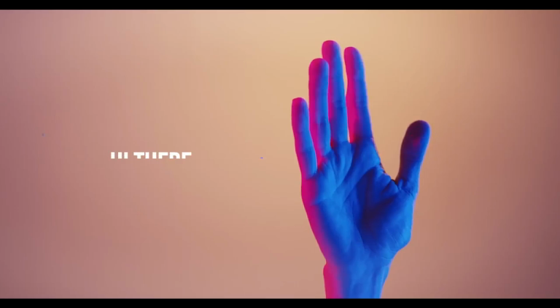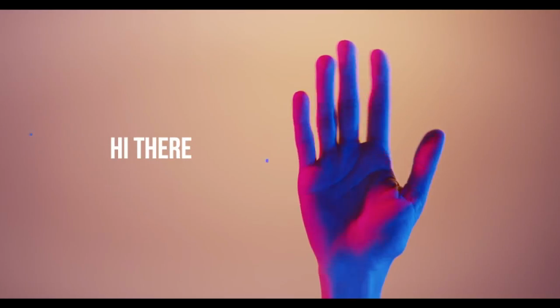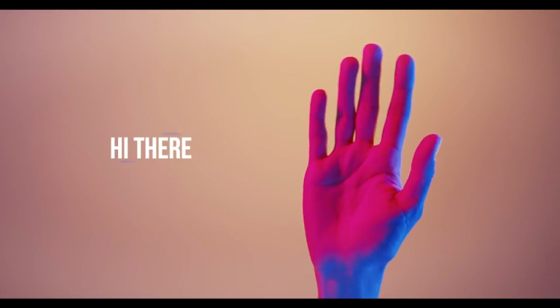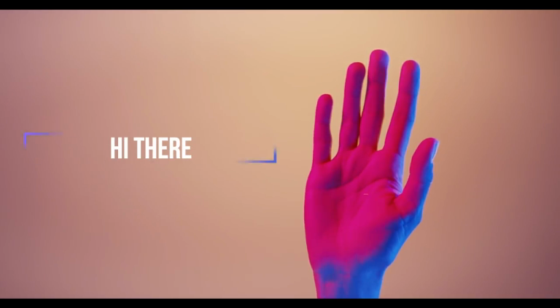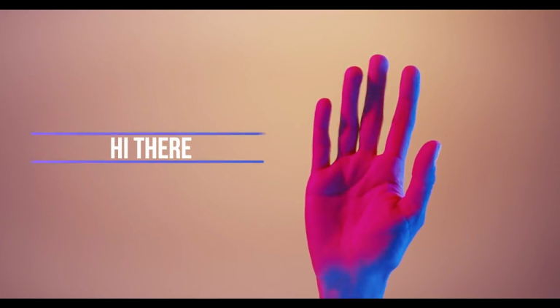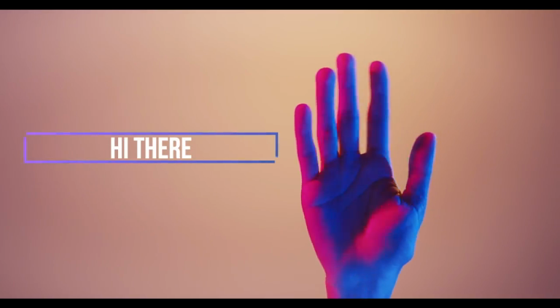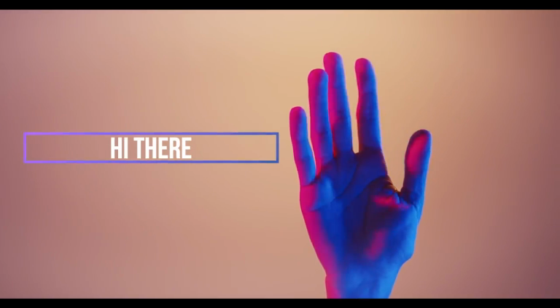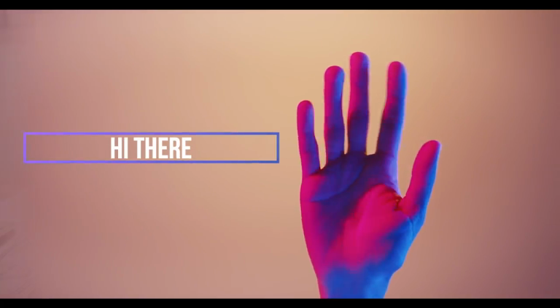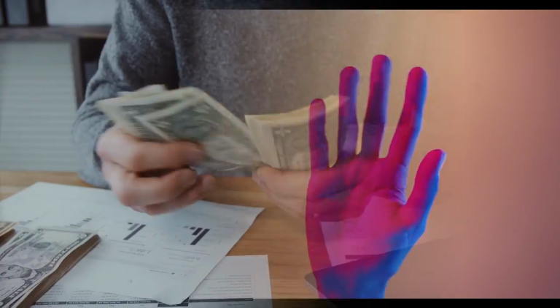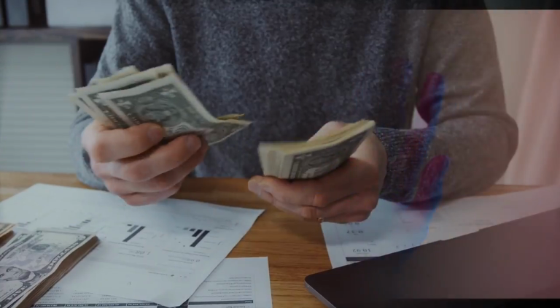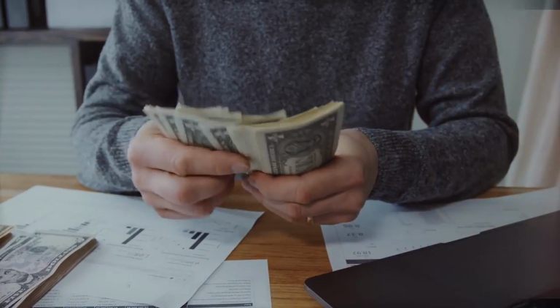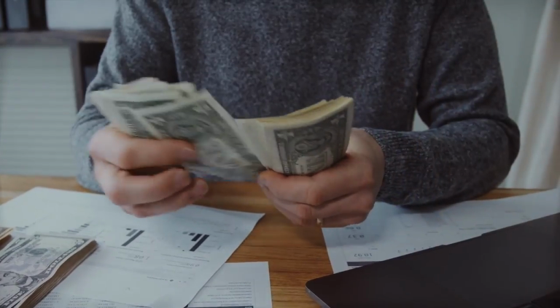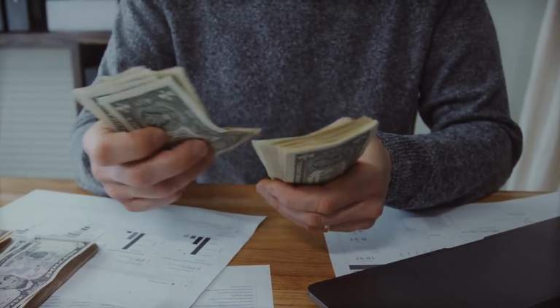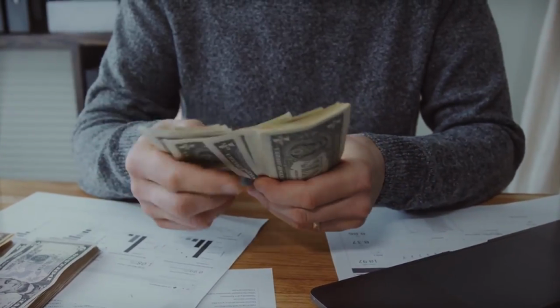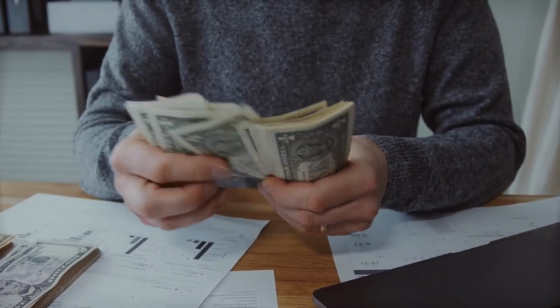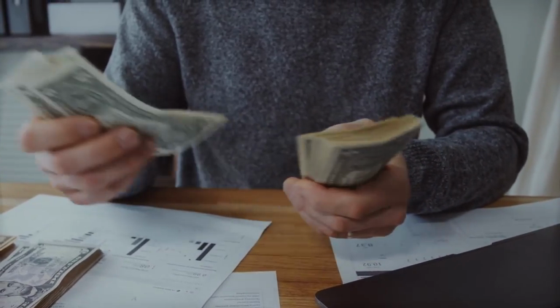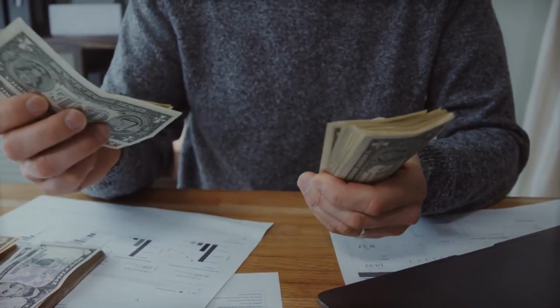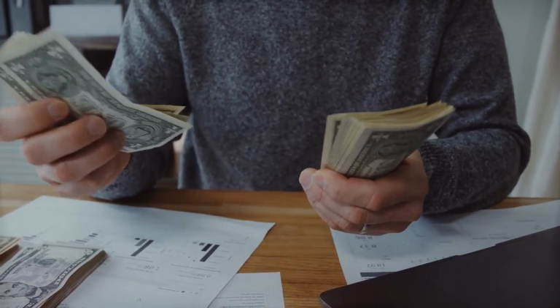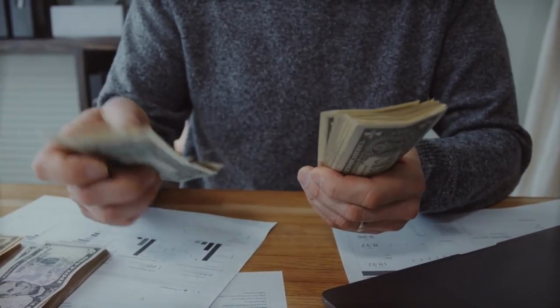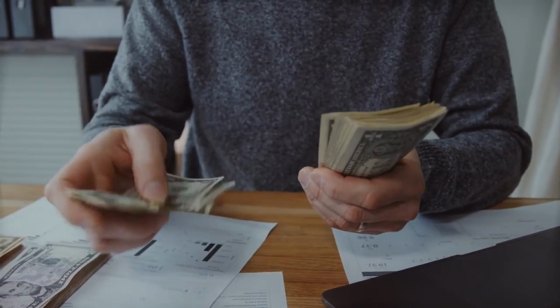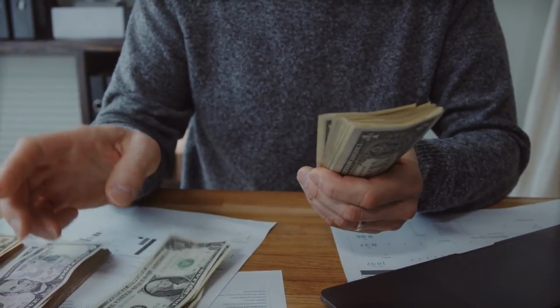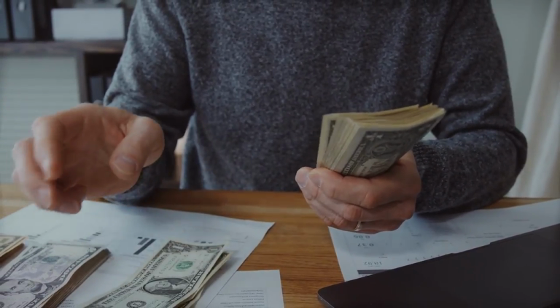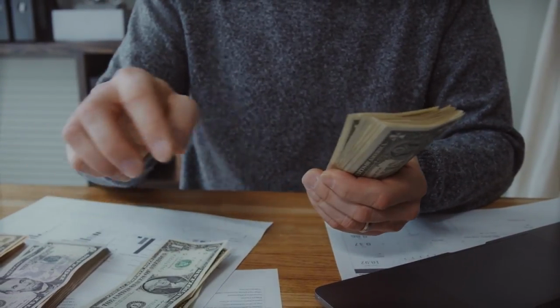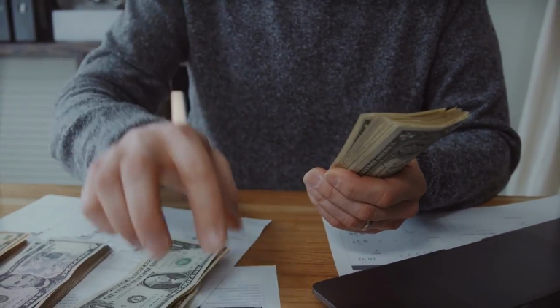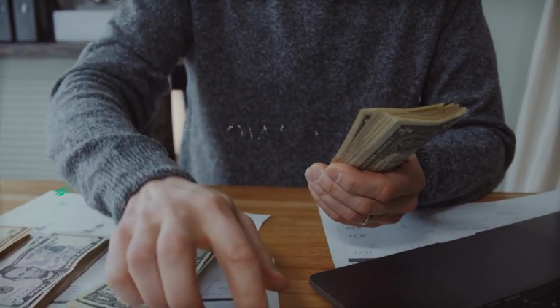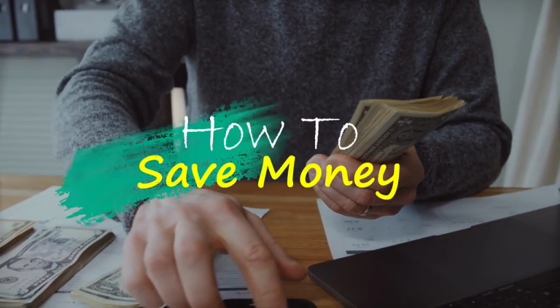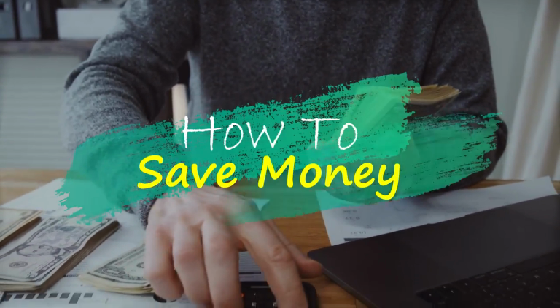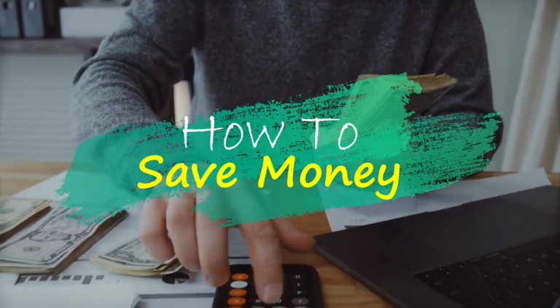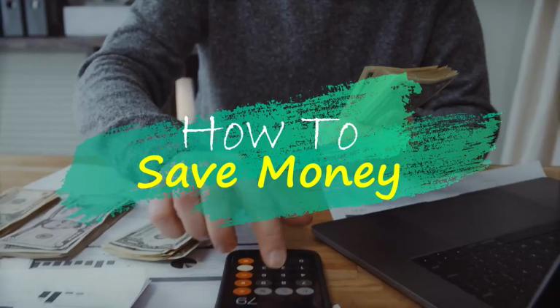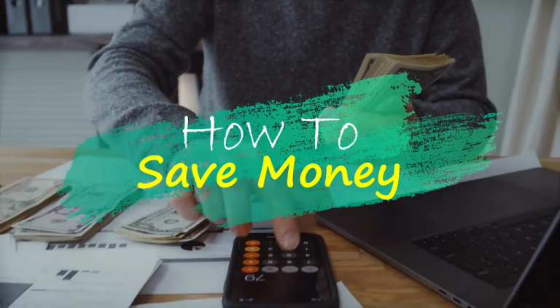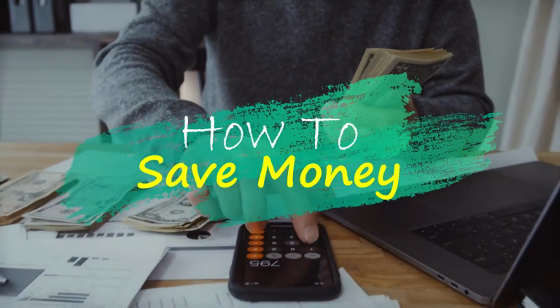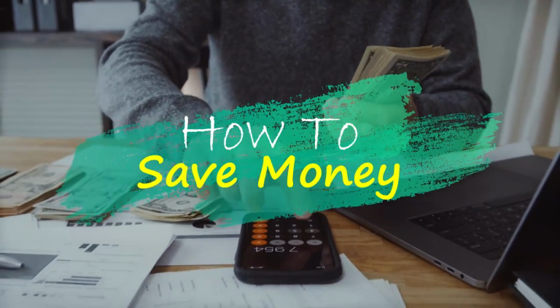Hi there, welcome to my YouTube channel. In this video we are going to talk about how to save money.